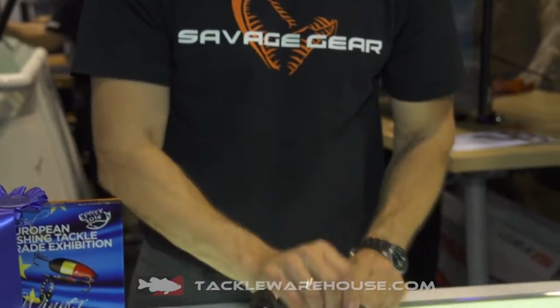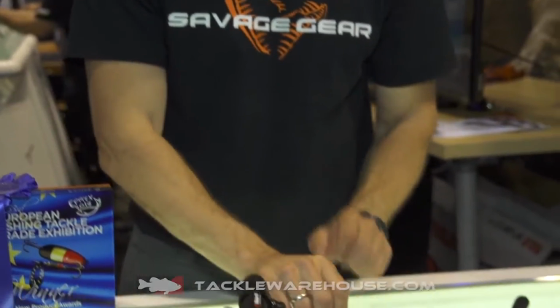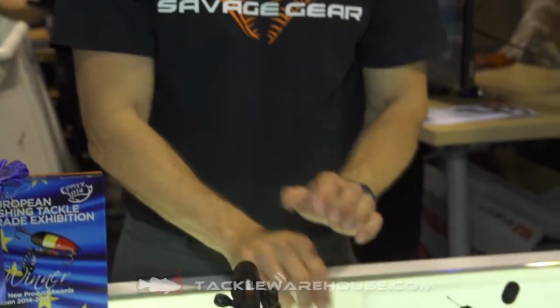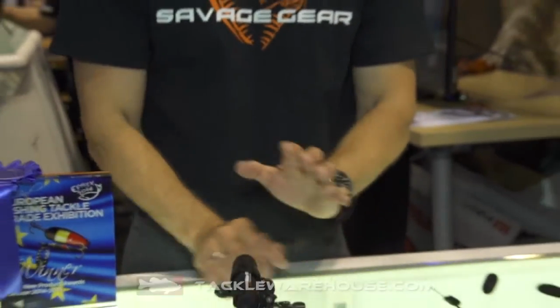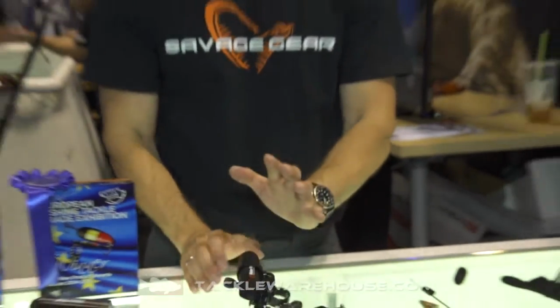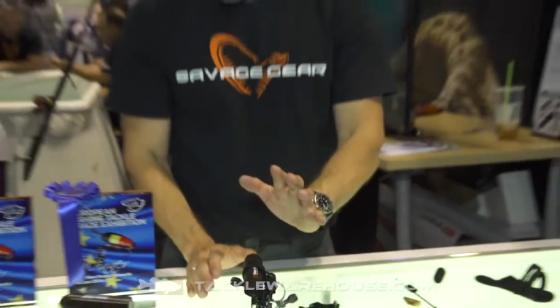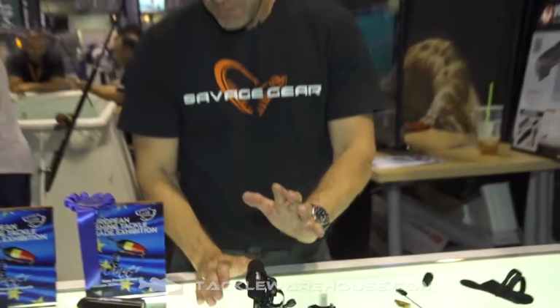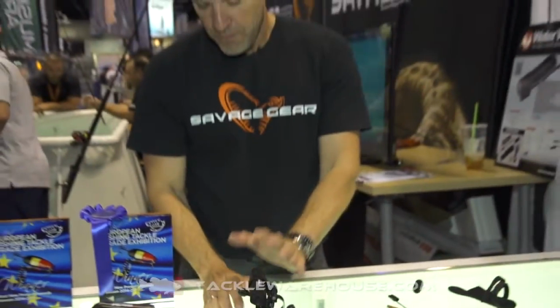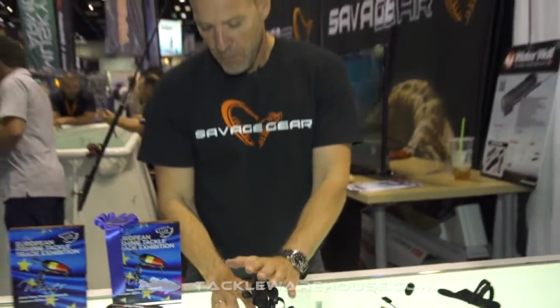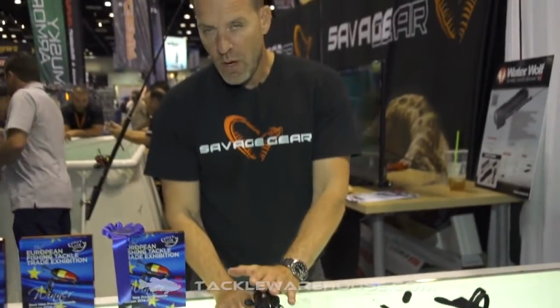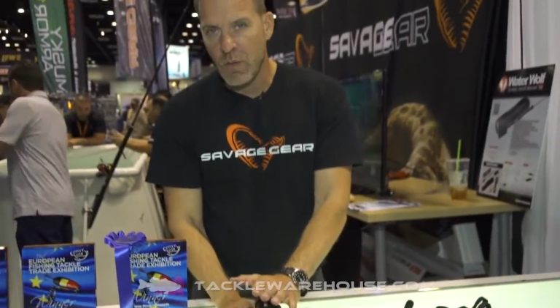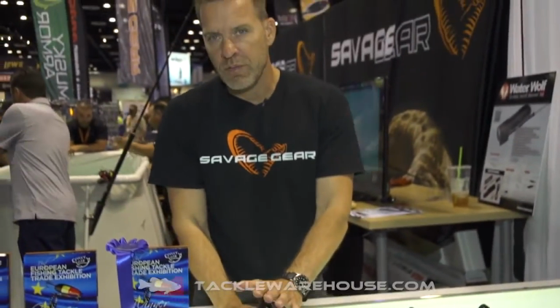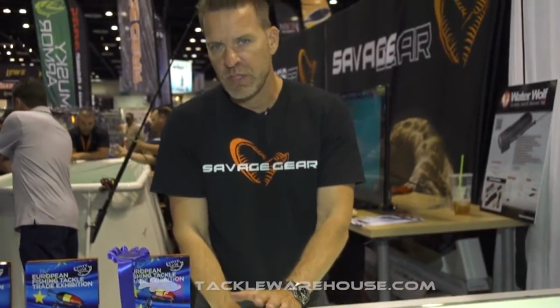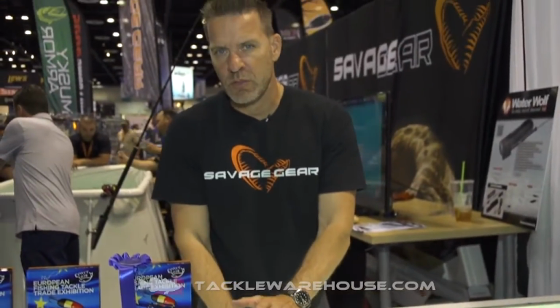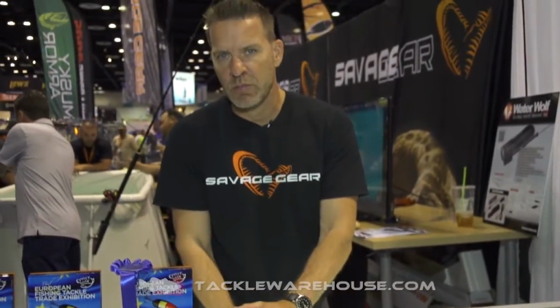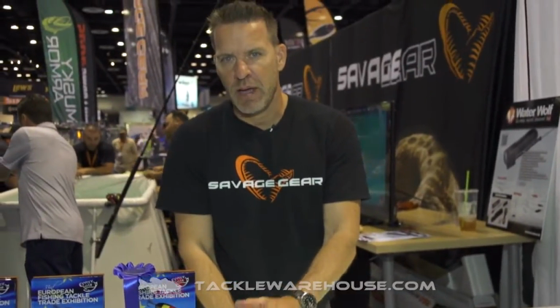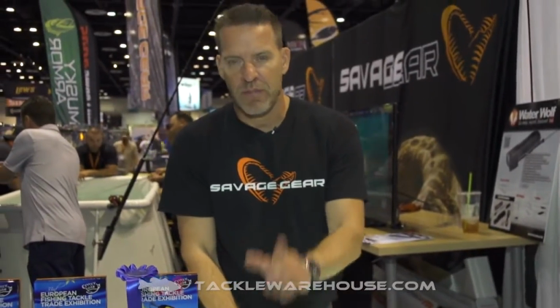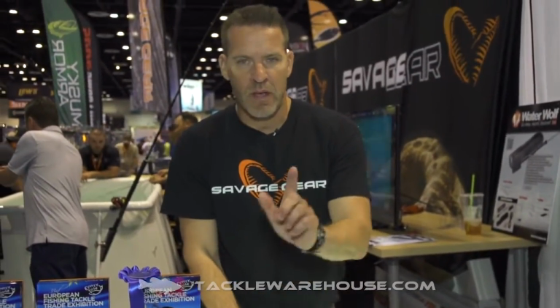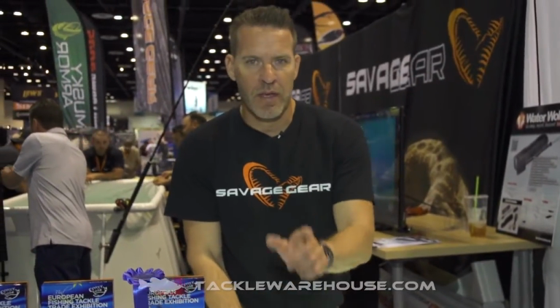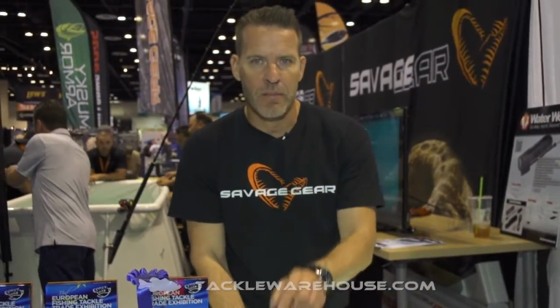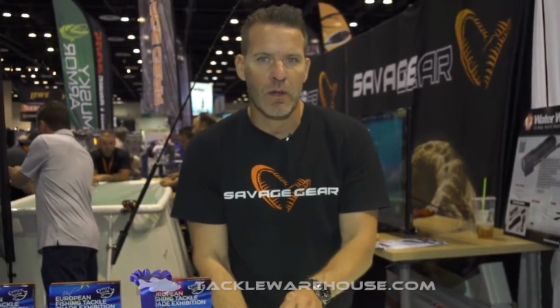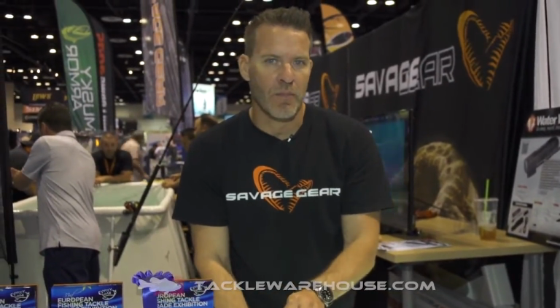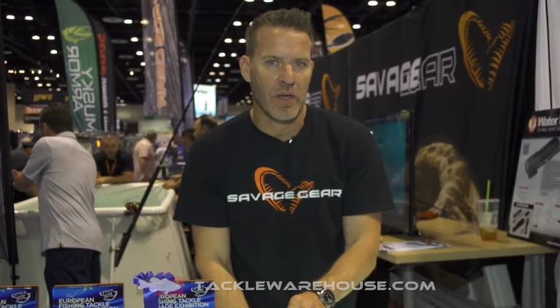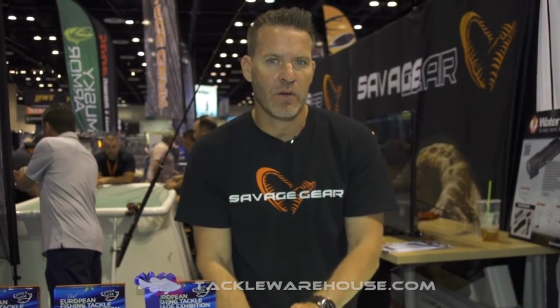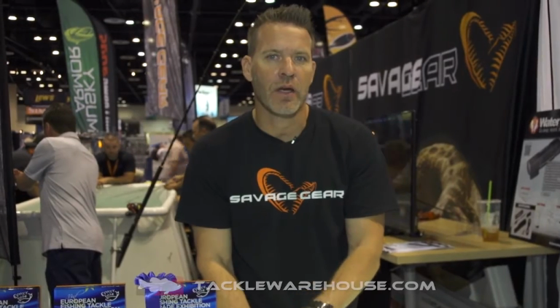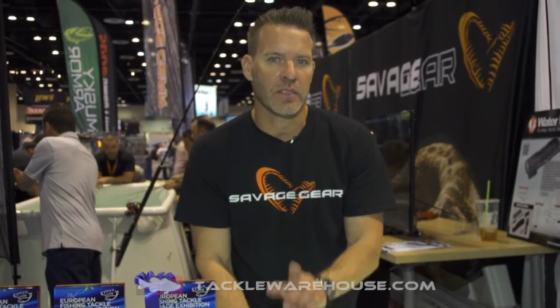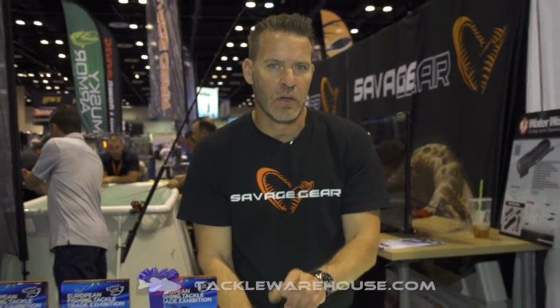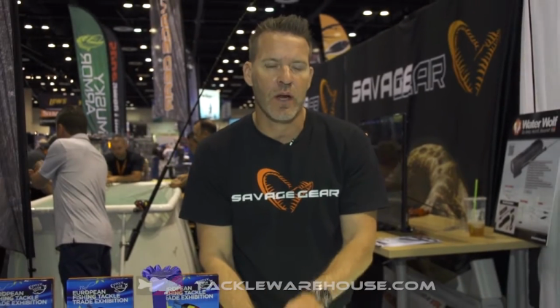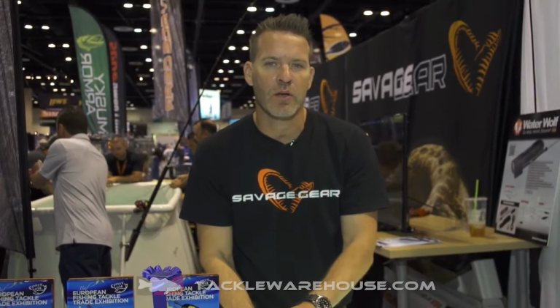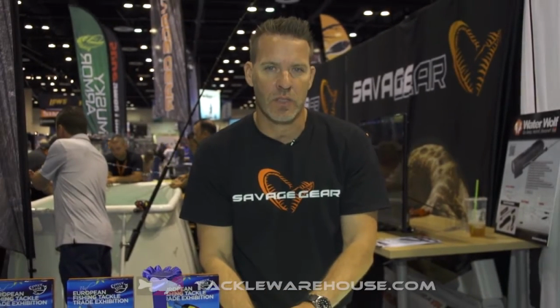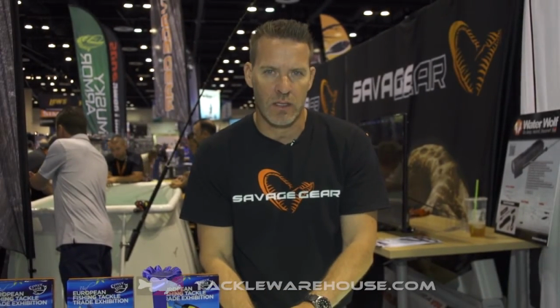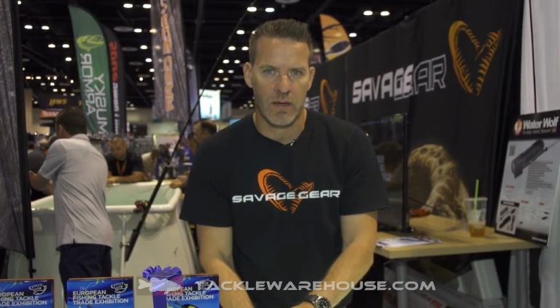The Waterwolf Accessories Pack is available on pre-order at TackleWarehouse.com.